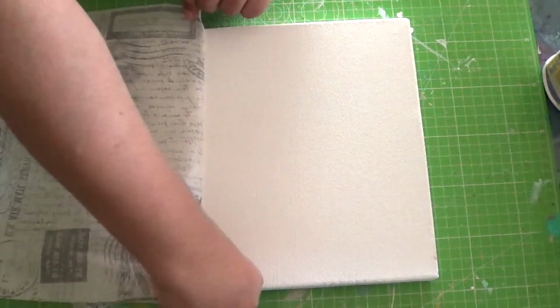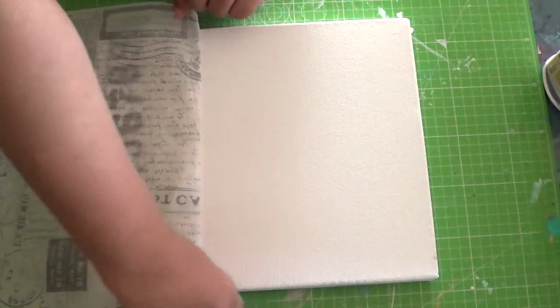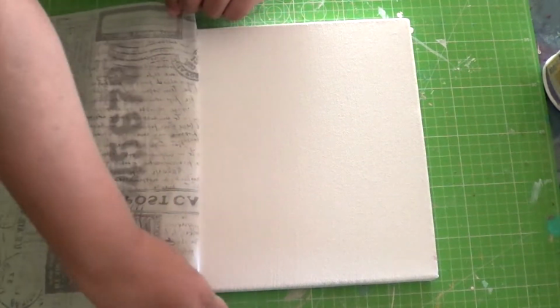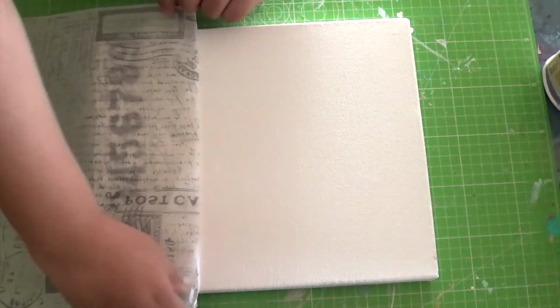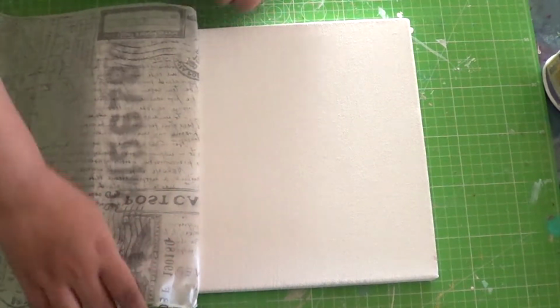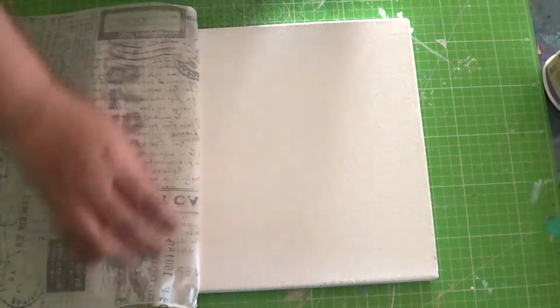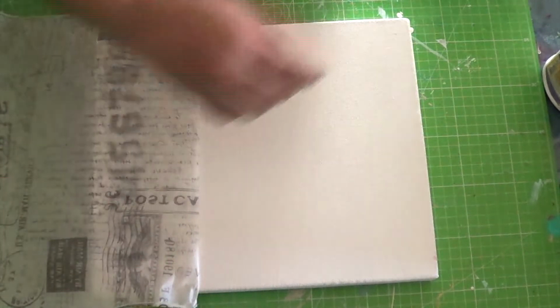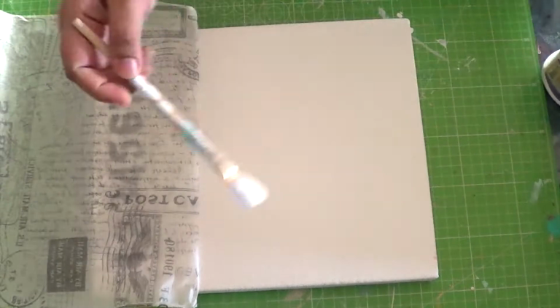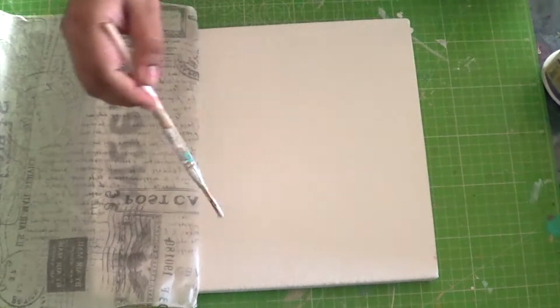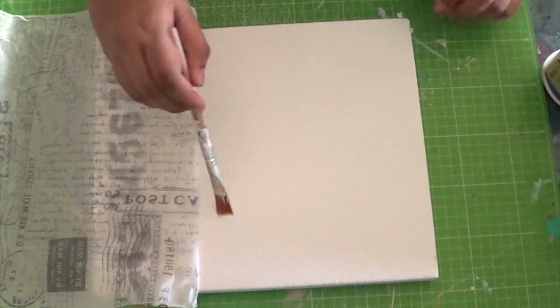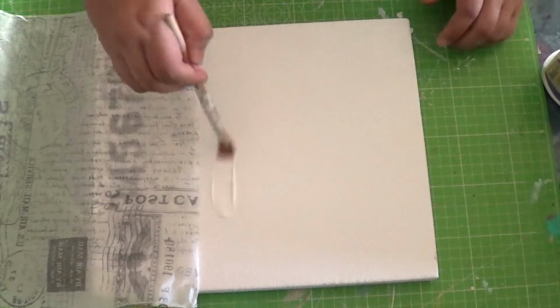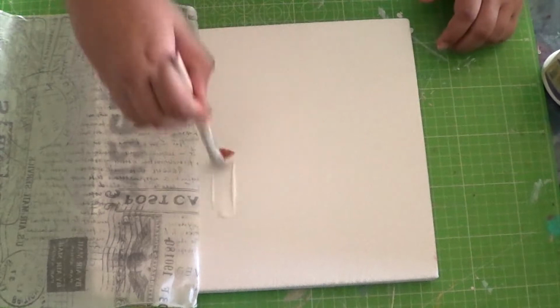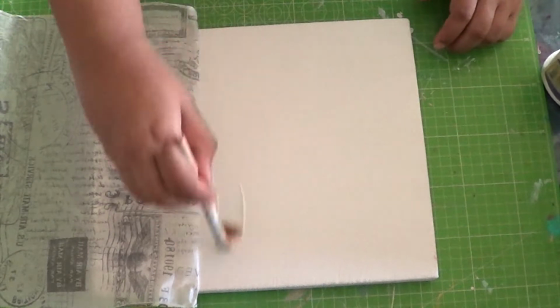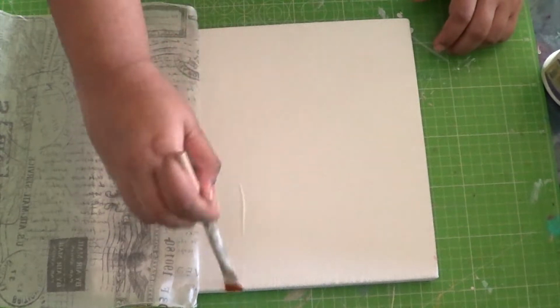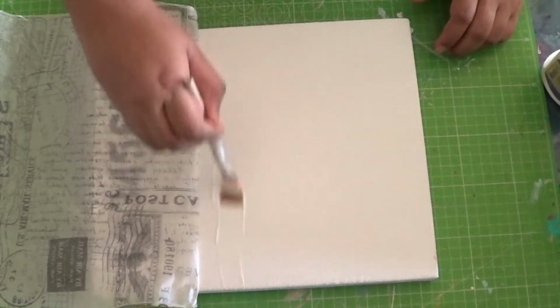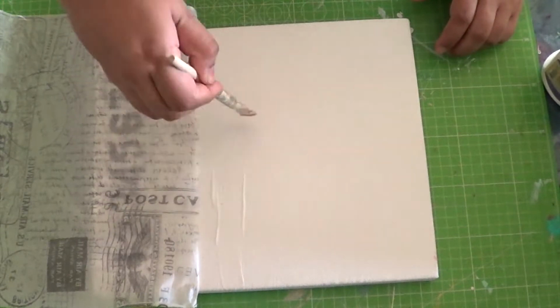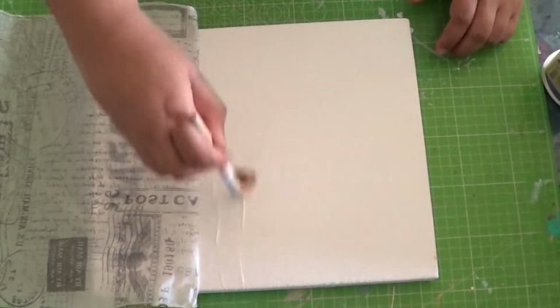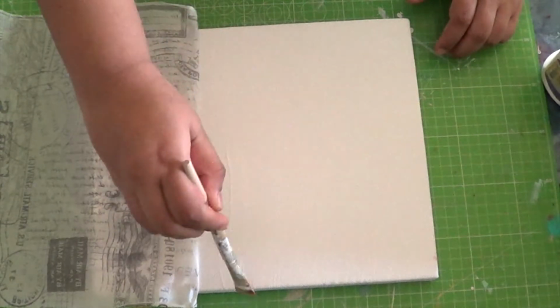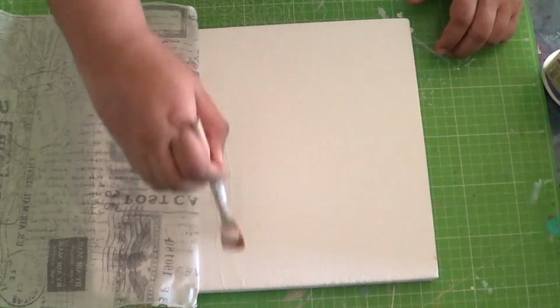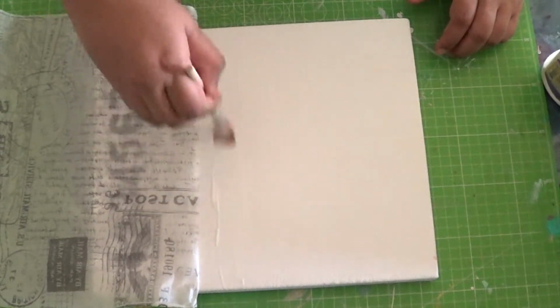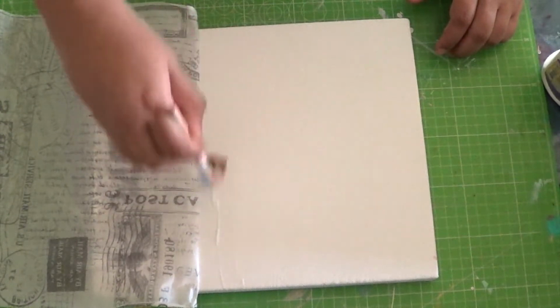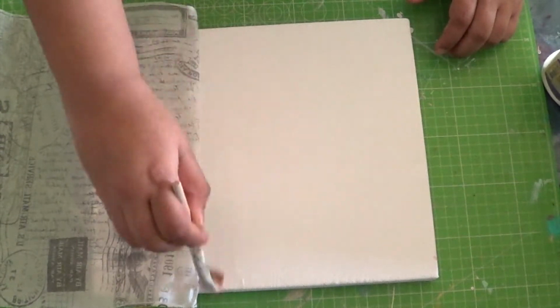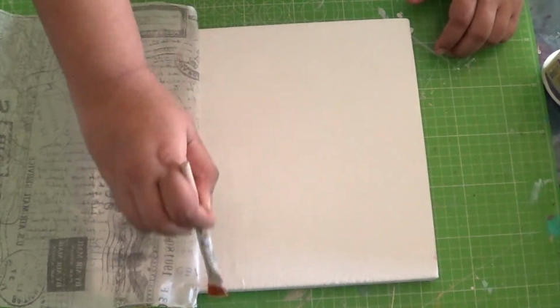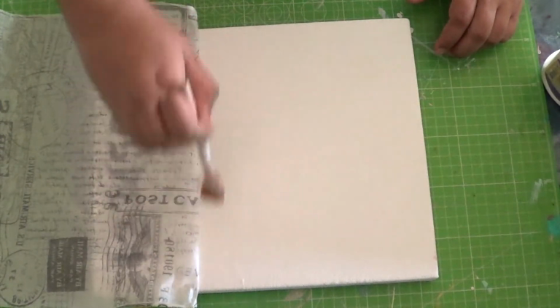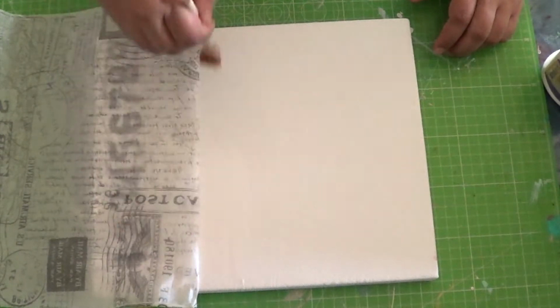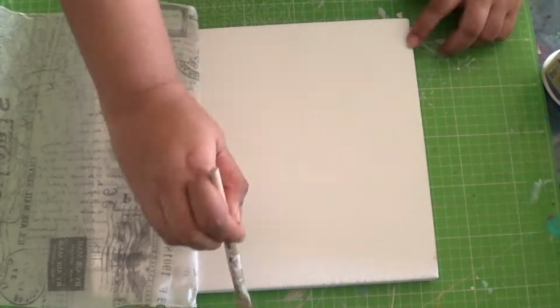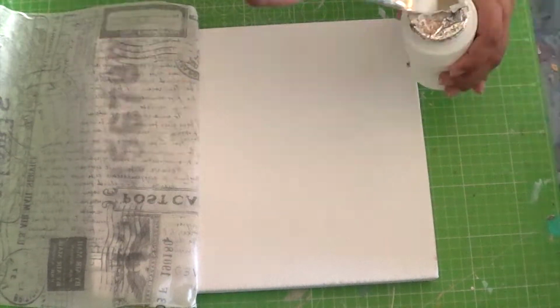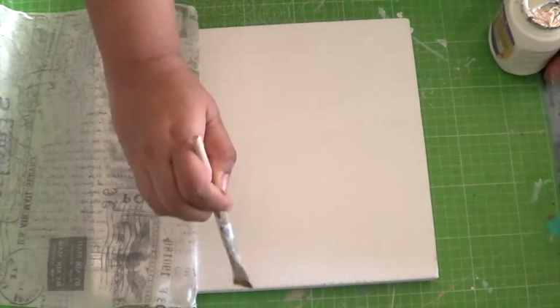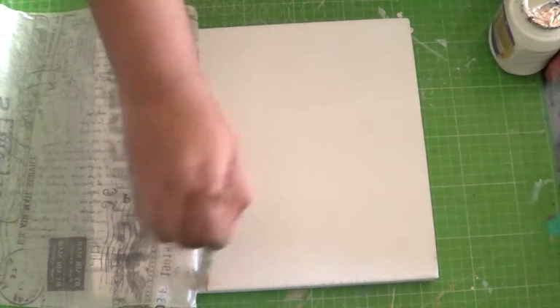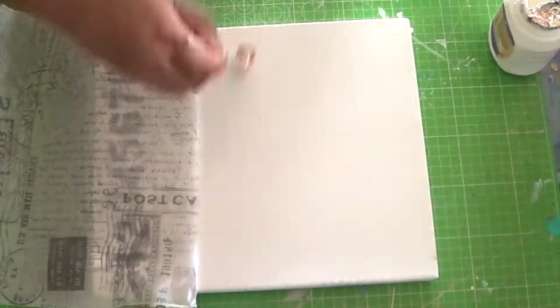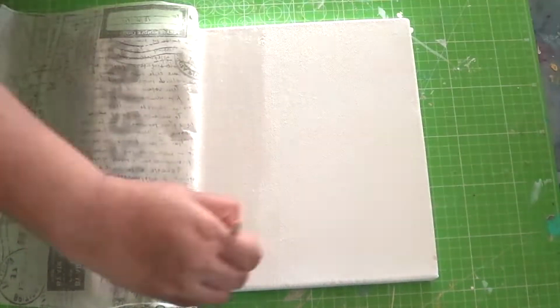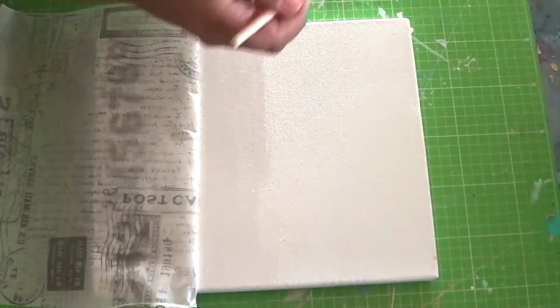Otherwise the paper is likely to tear. Now moving on, we move to the next part, similarly as we did earlier.